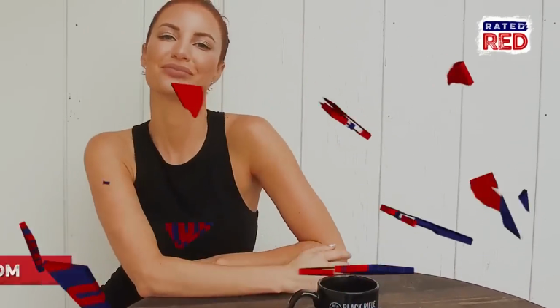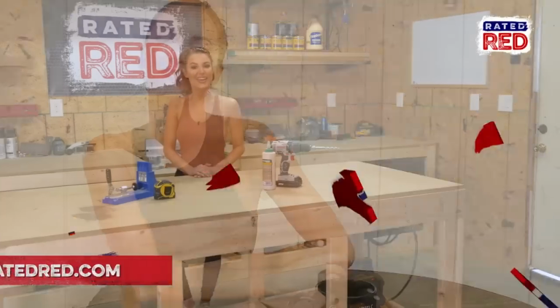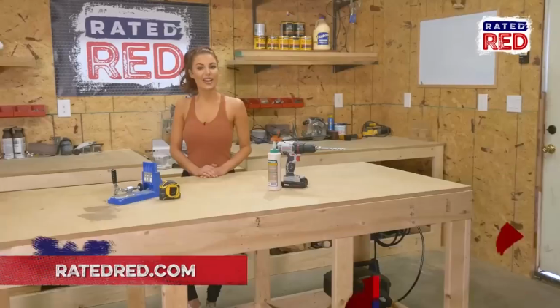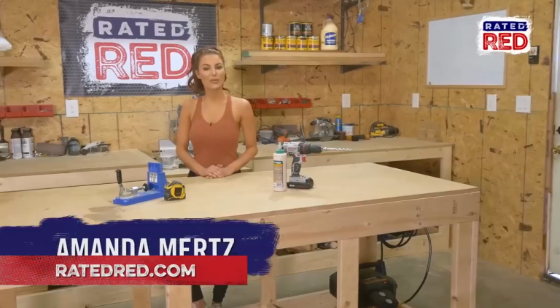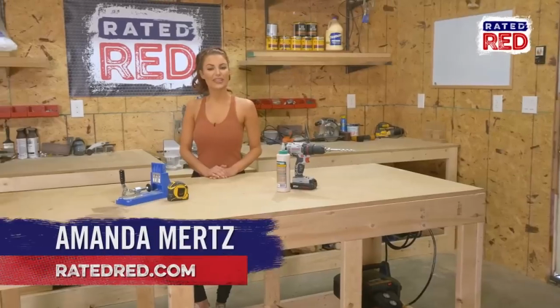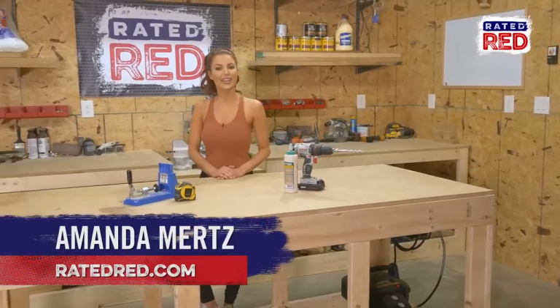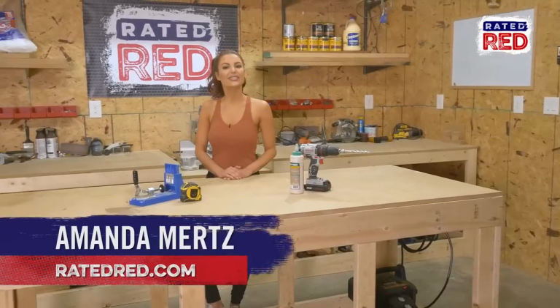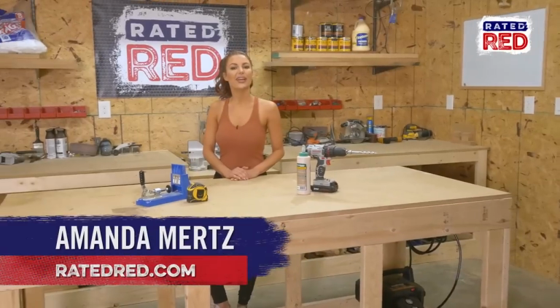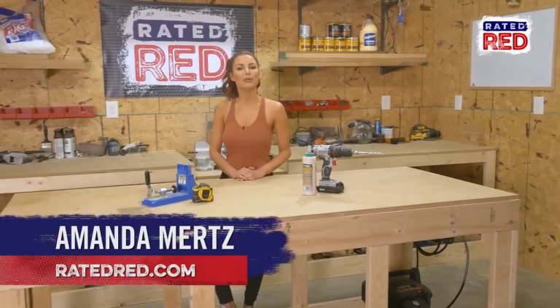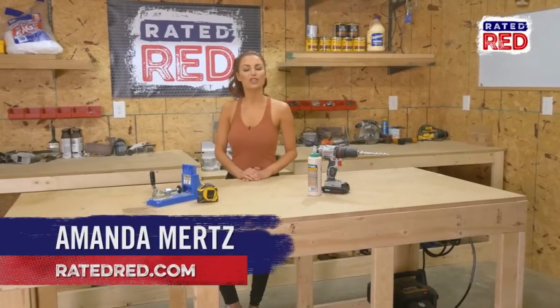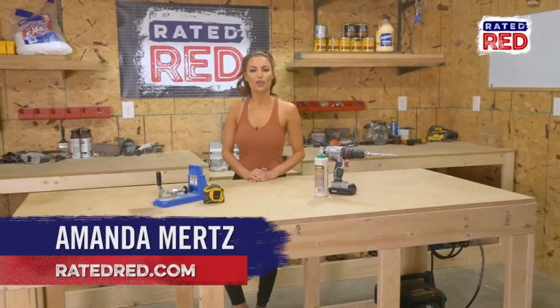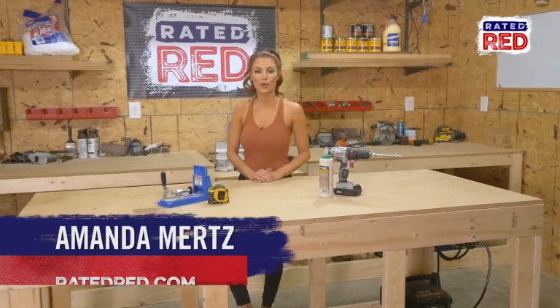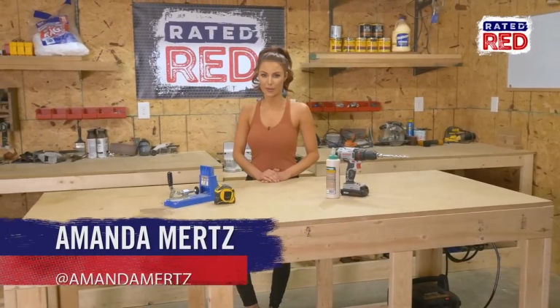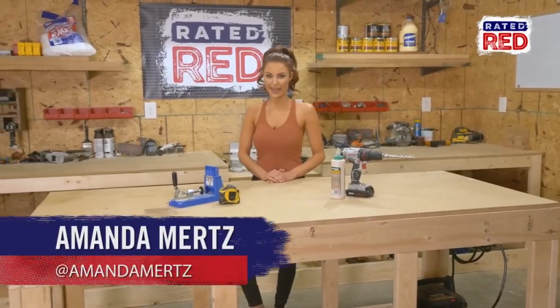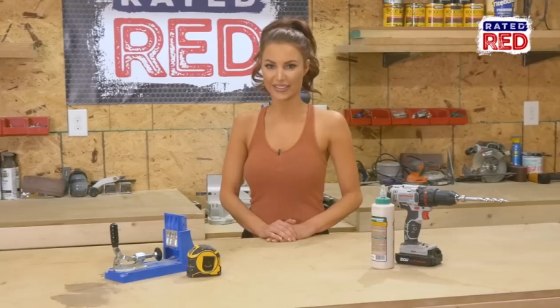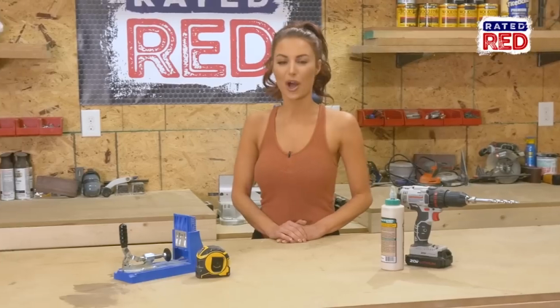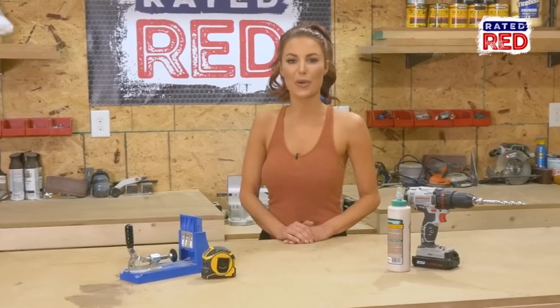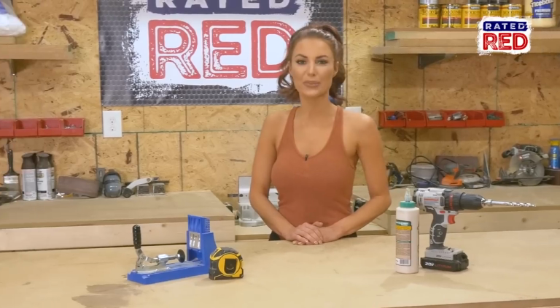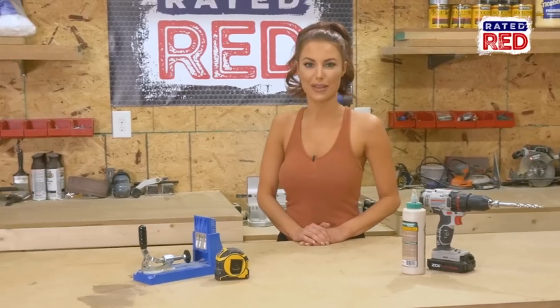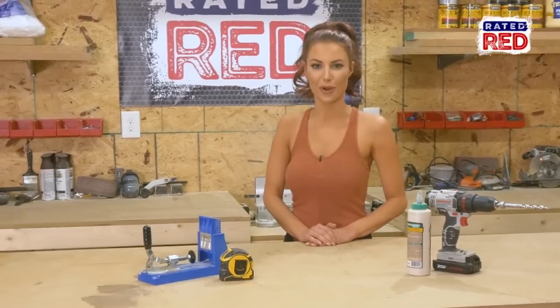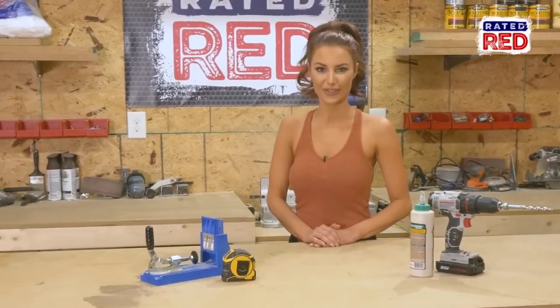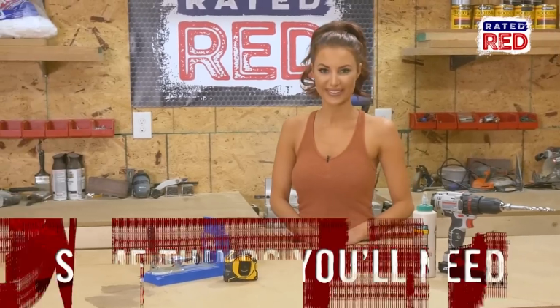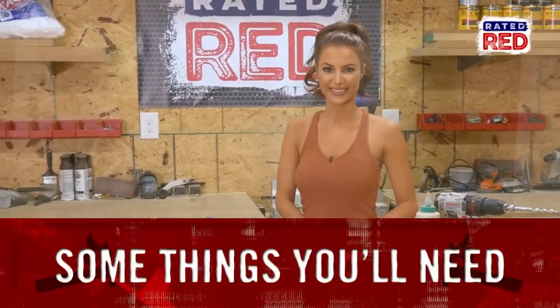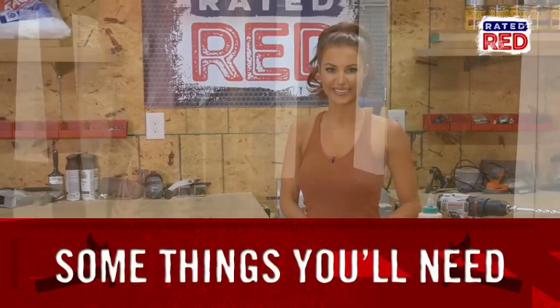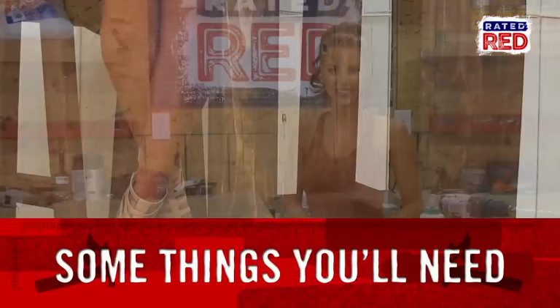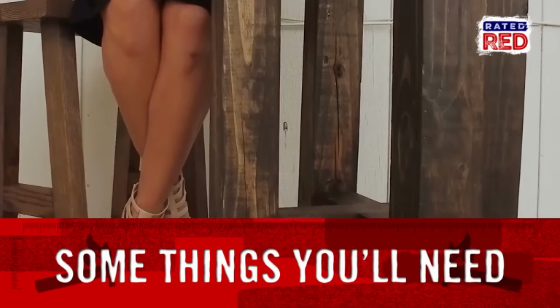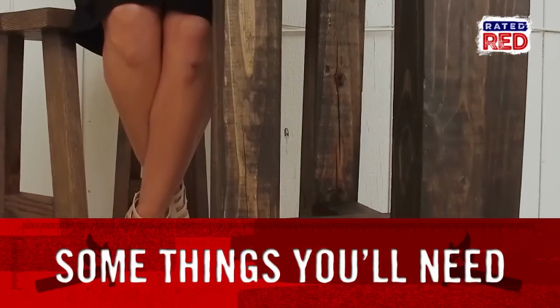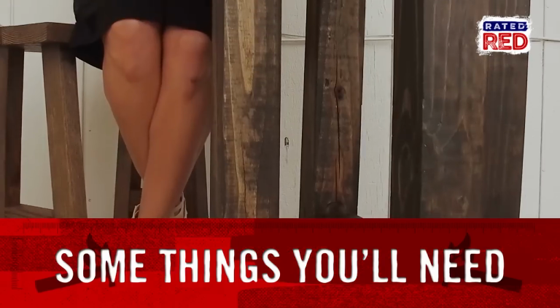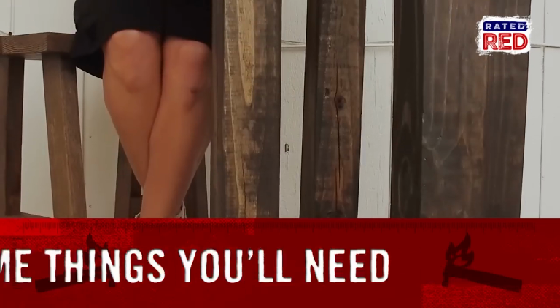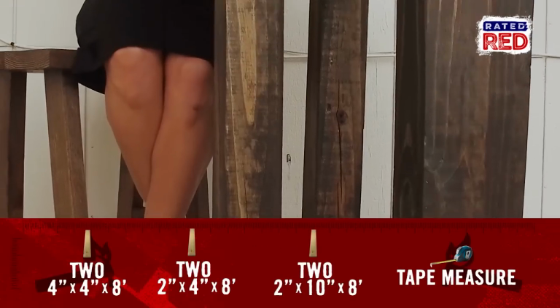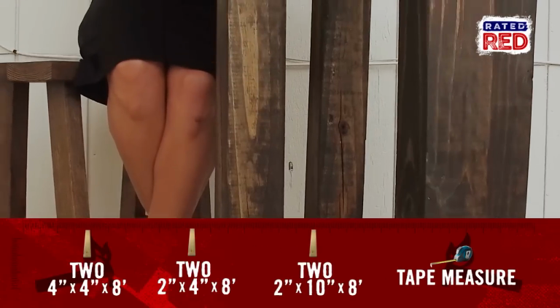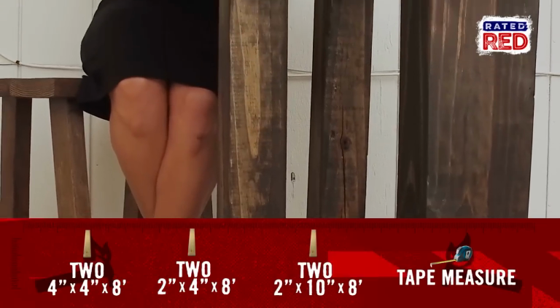Hey, I'm Amanda, and today I'm going to show you how to make a tall pub table. You will need the following supplies.